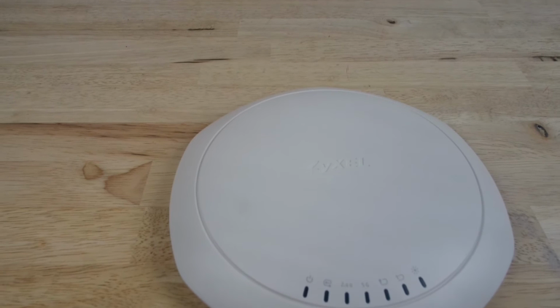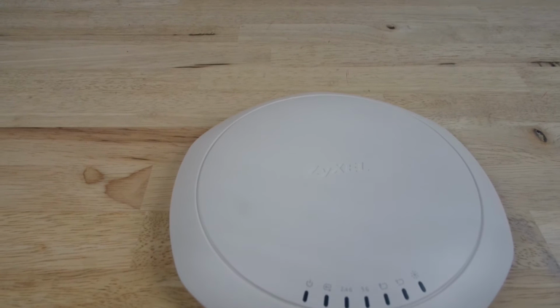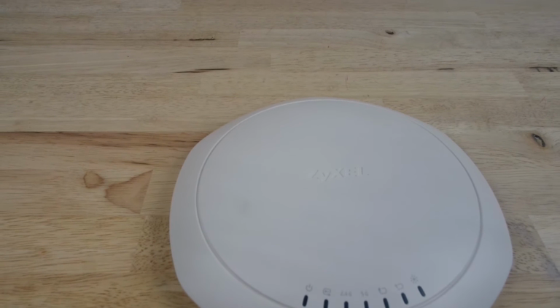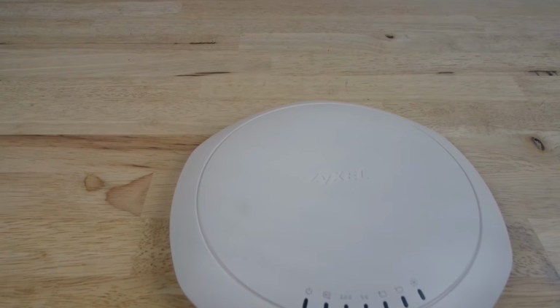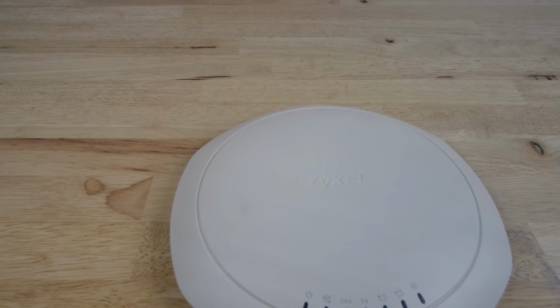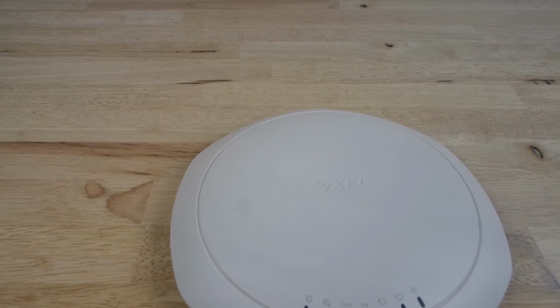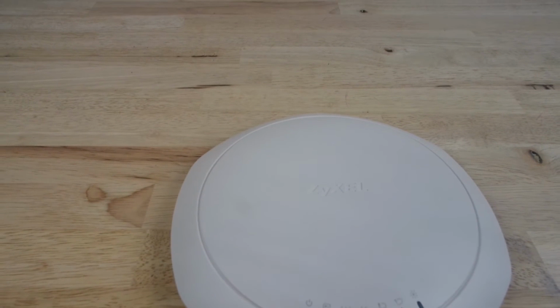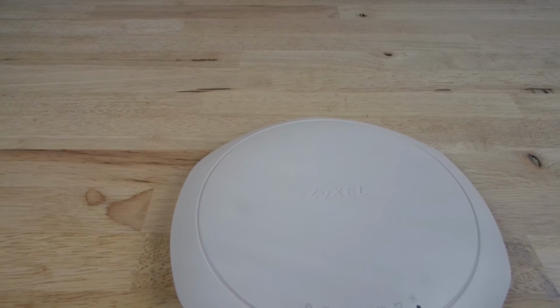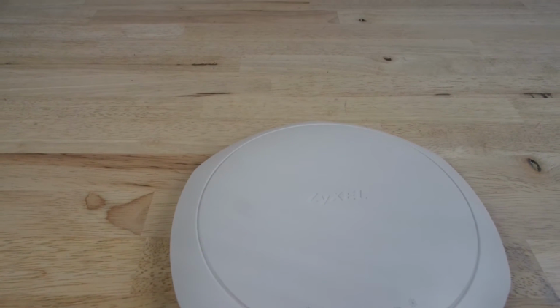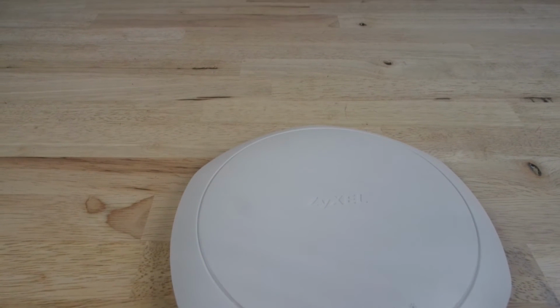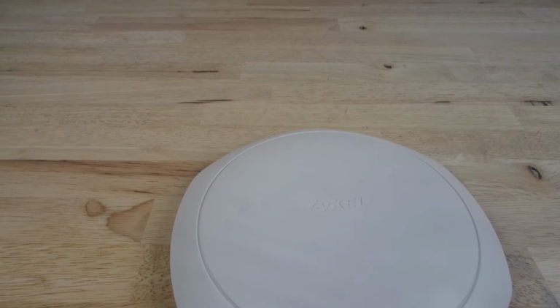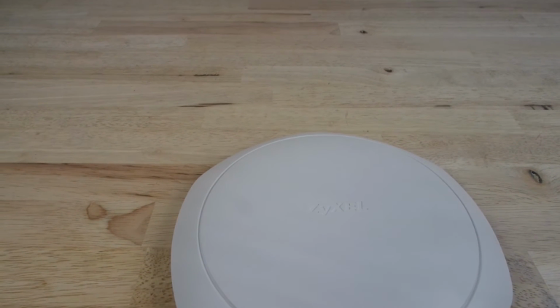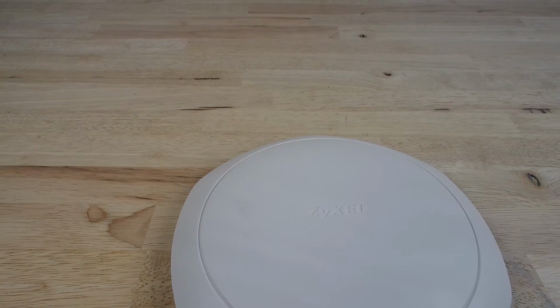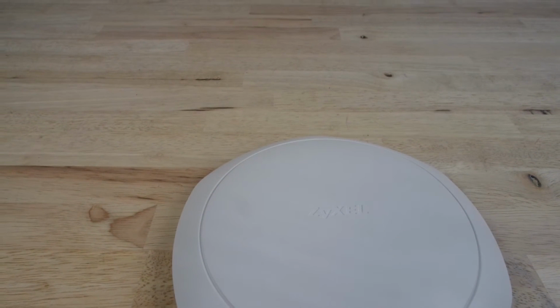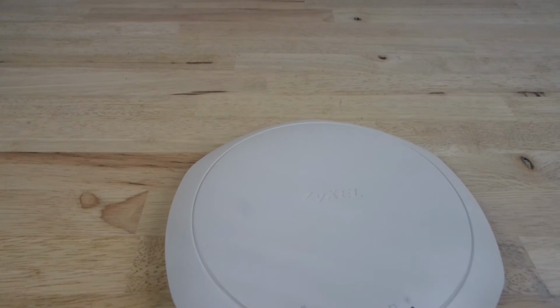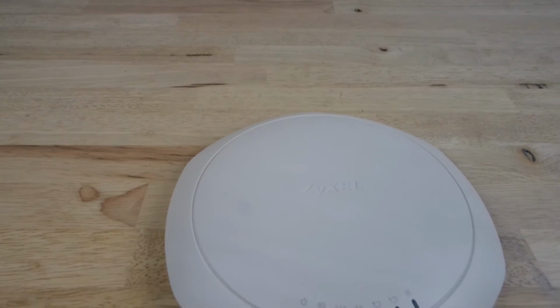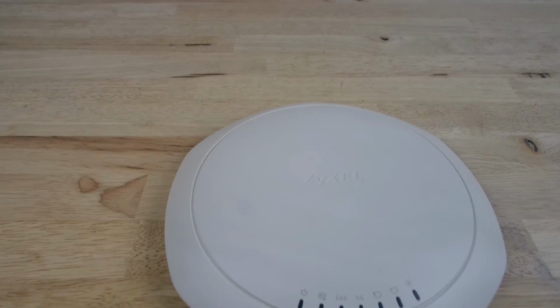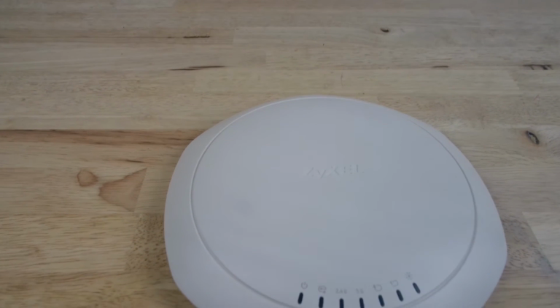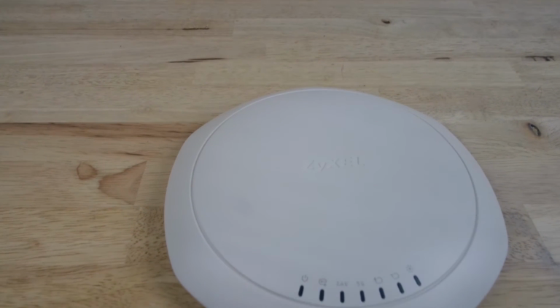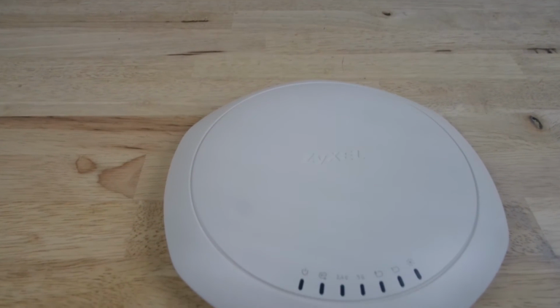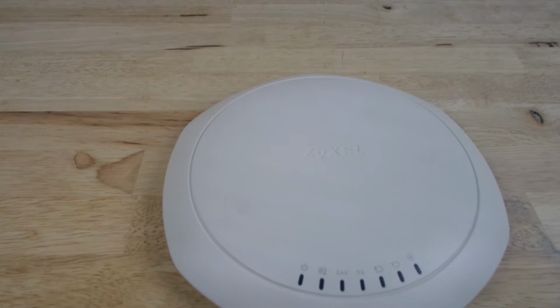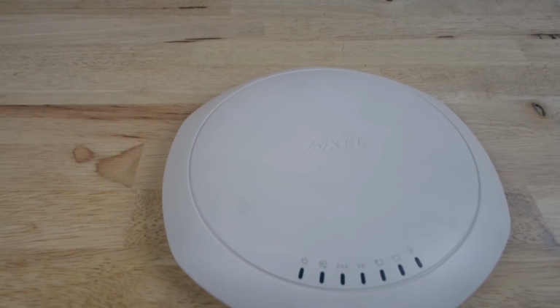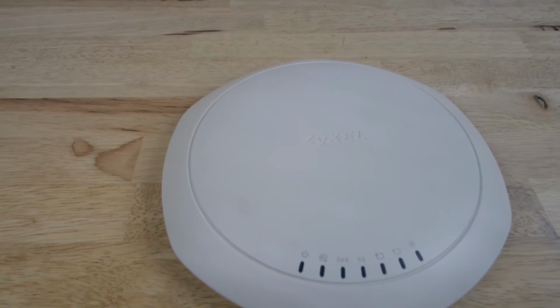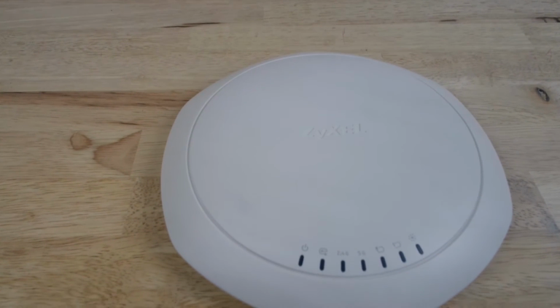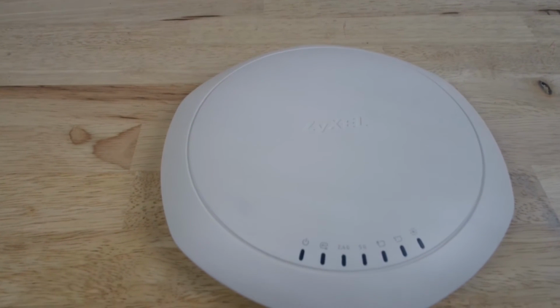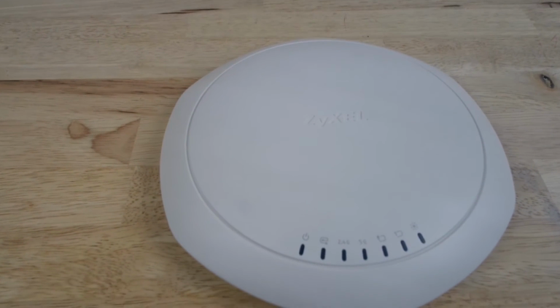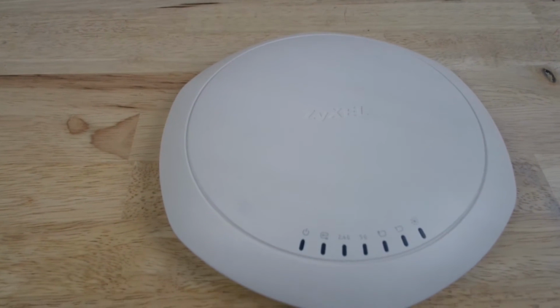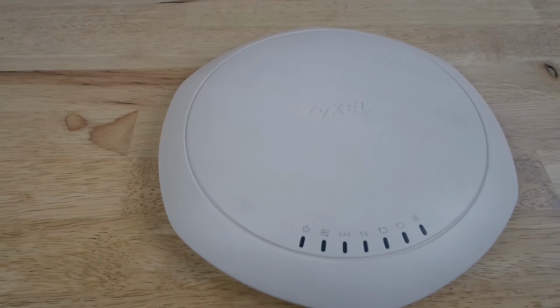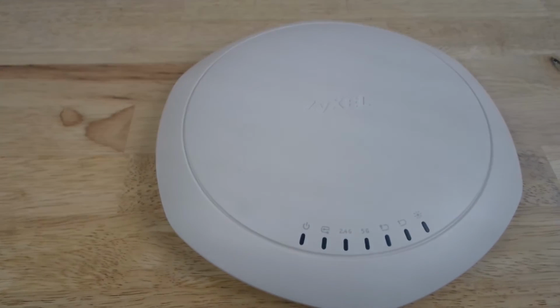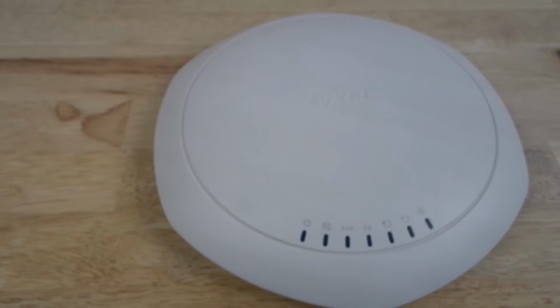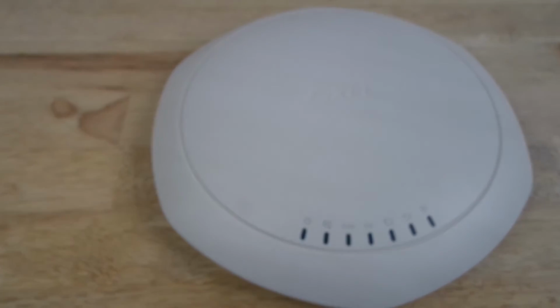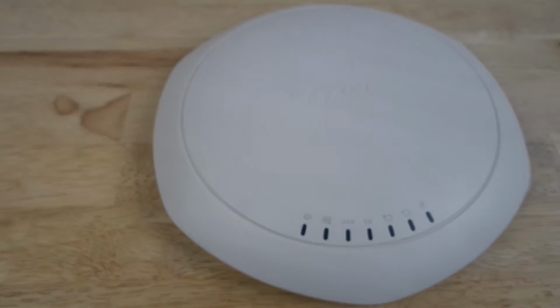Switch modes with one click on the access point, all with the easy to use web user interface, and you're good to go.